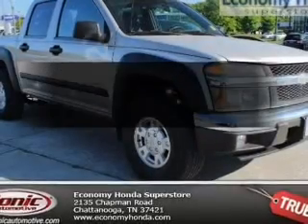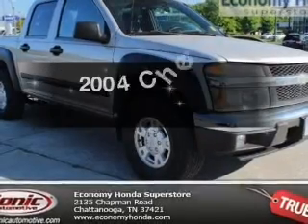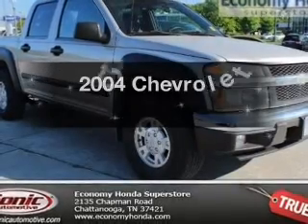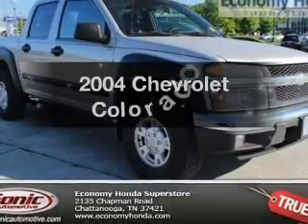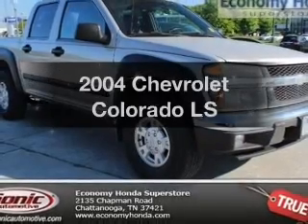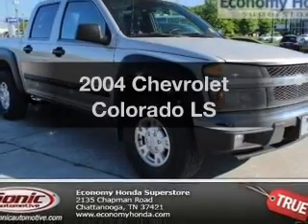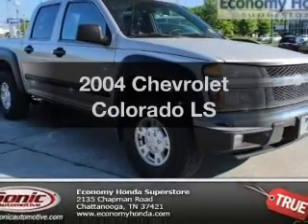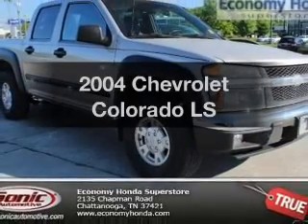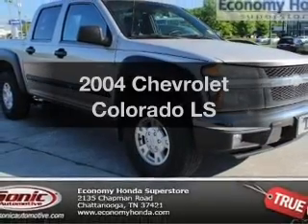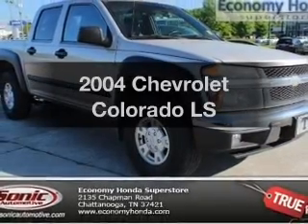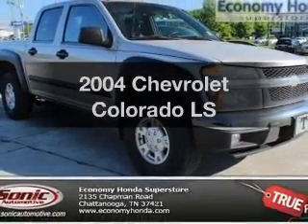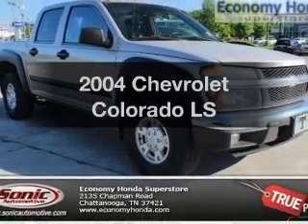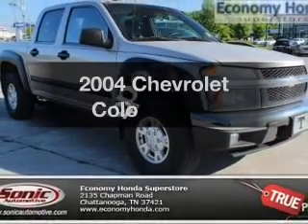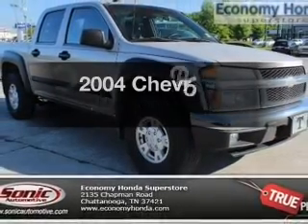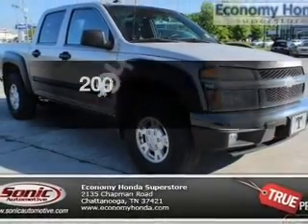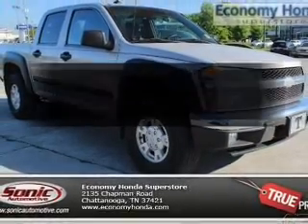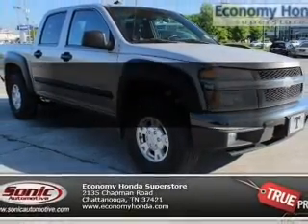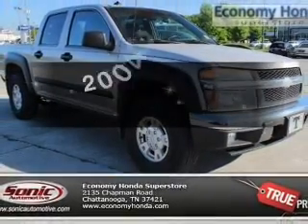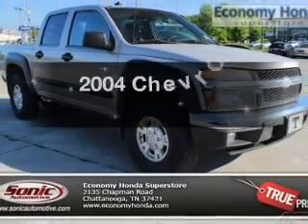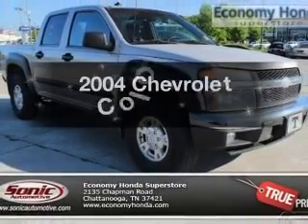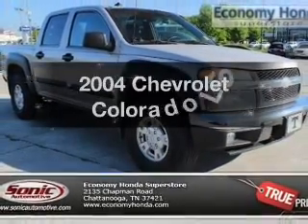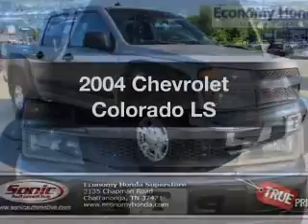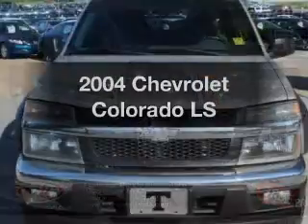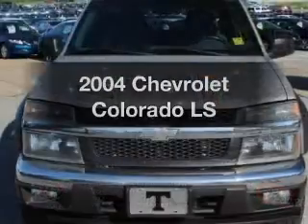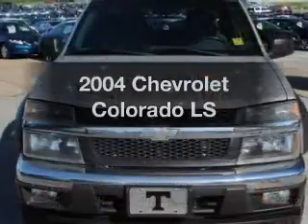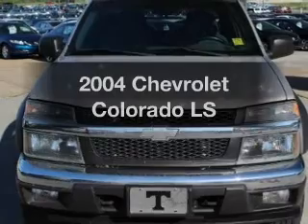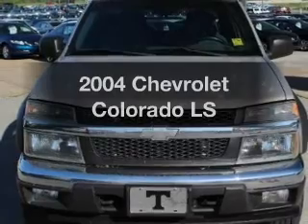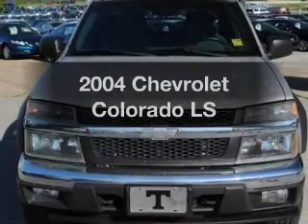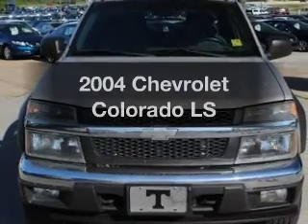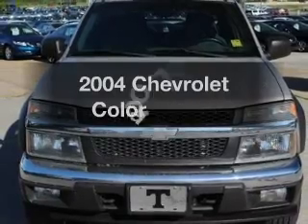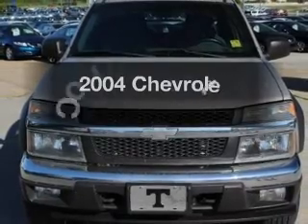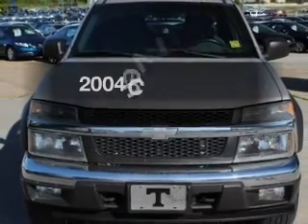Introducing the 2004 Chevrolet Colorado. If you're looking for a first-rate auto, this one could be yours today.